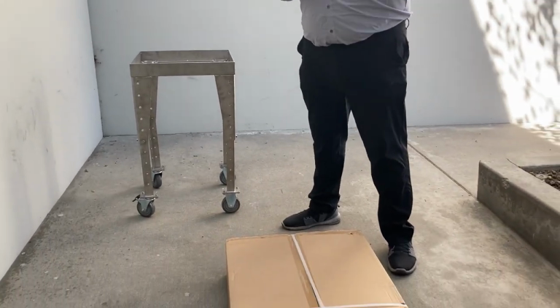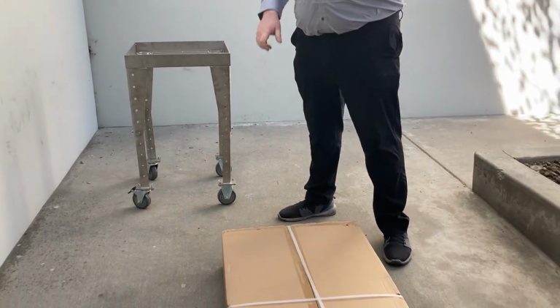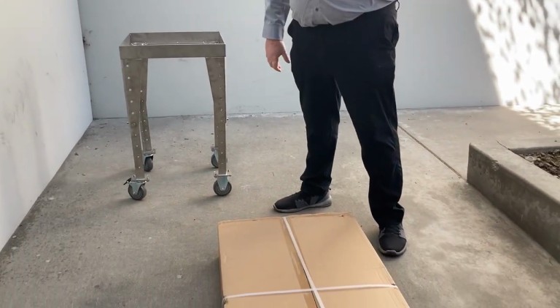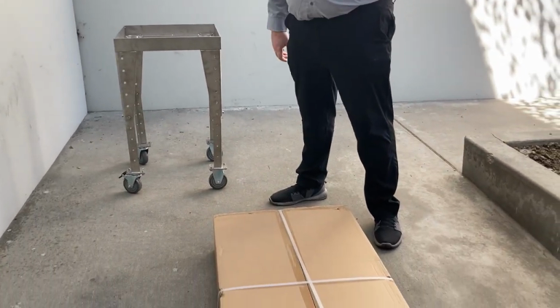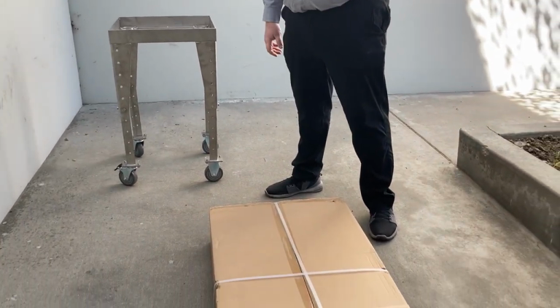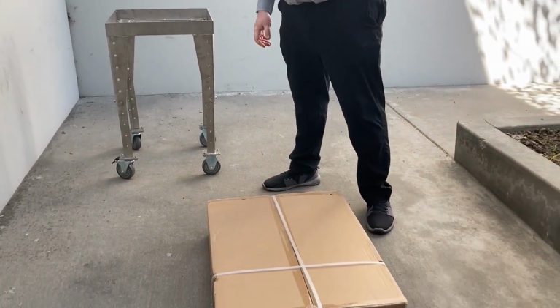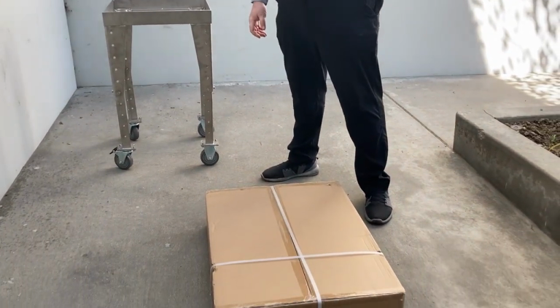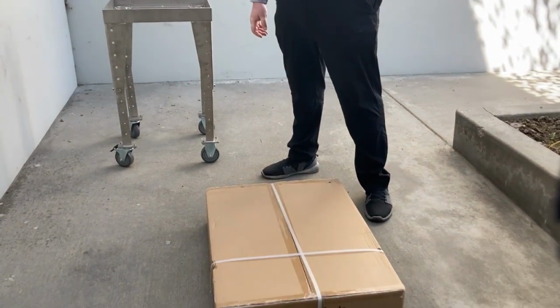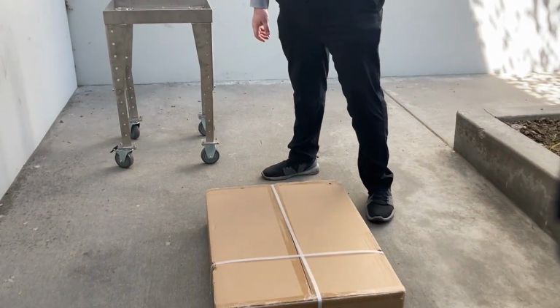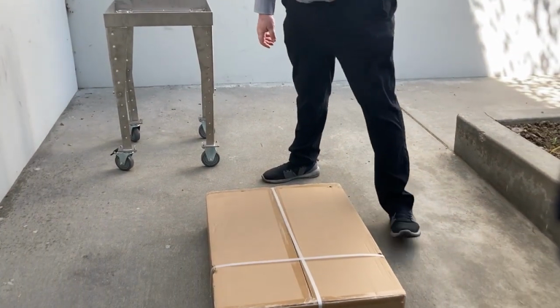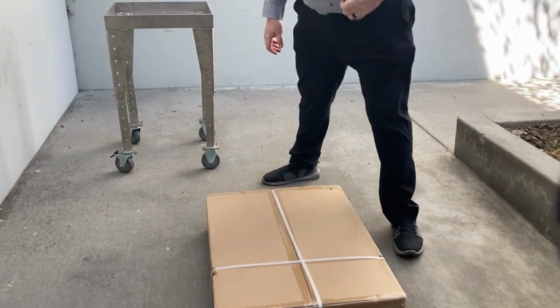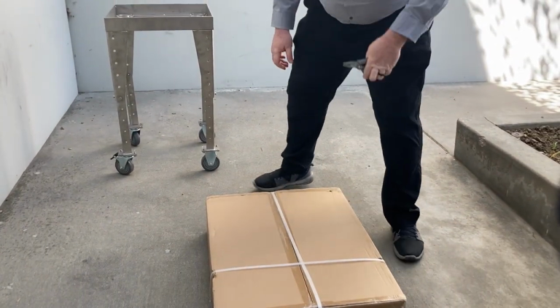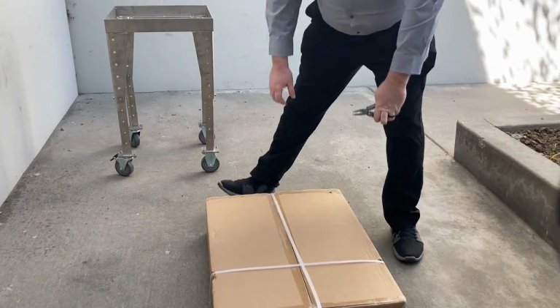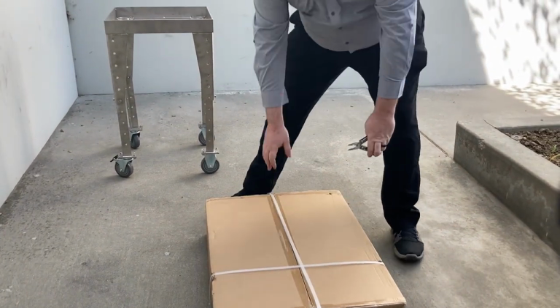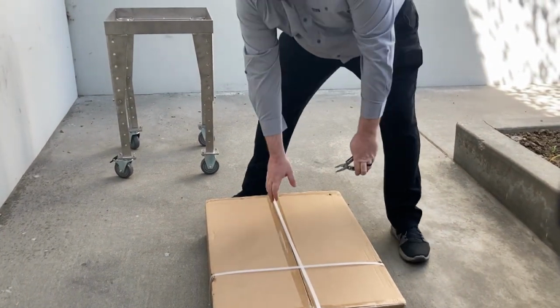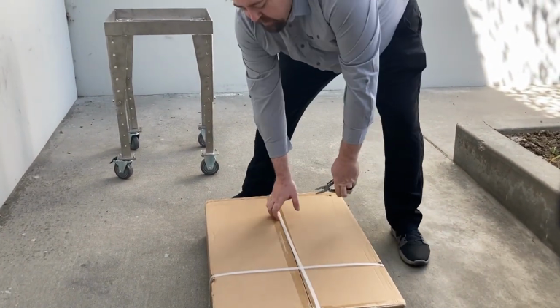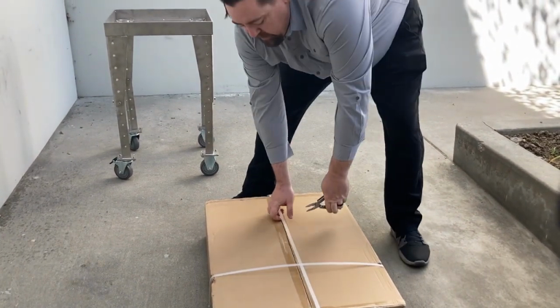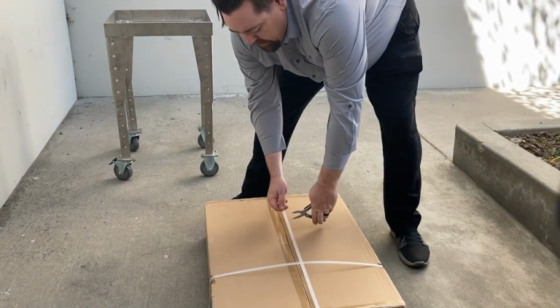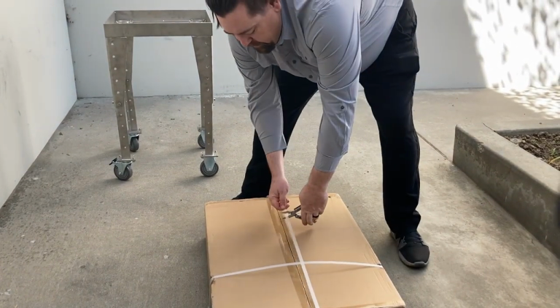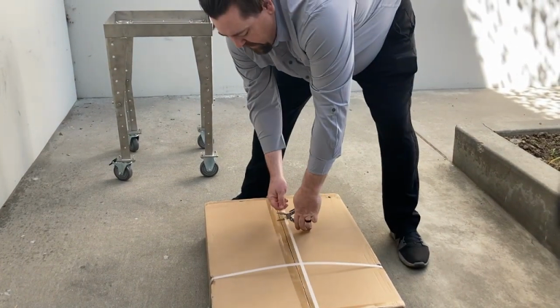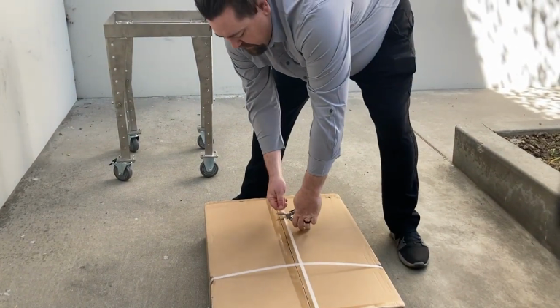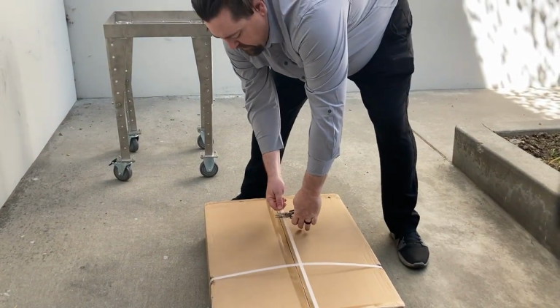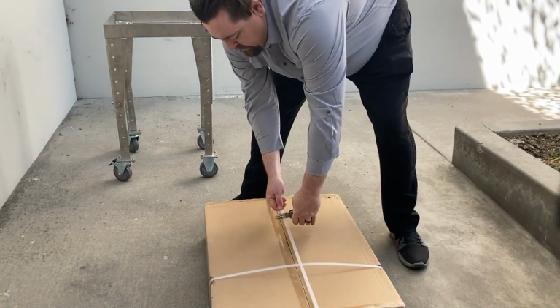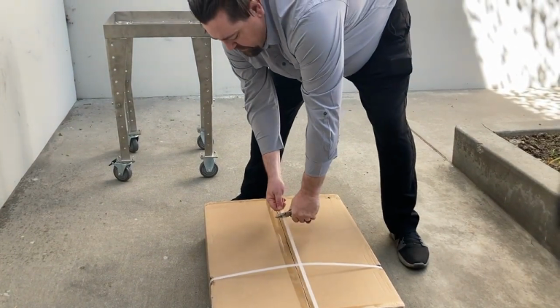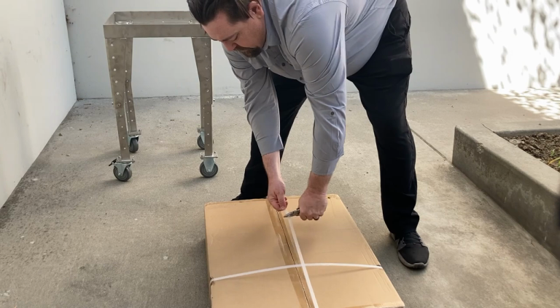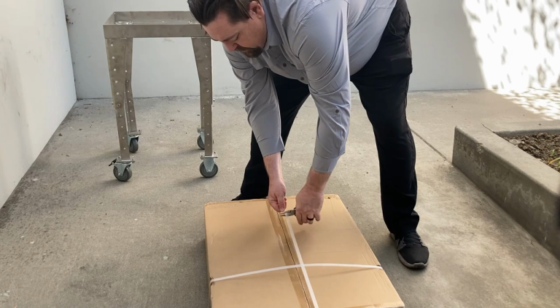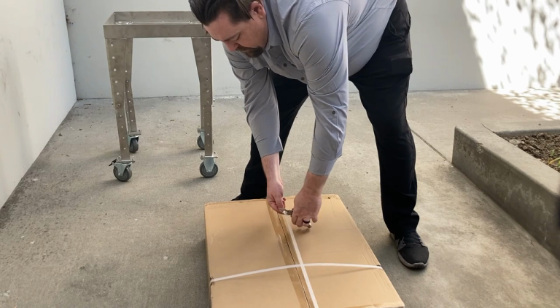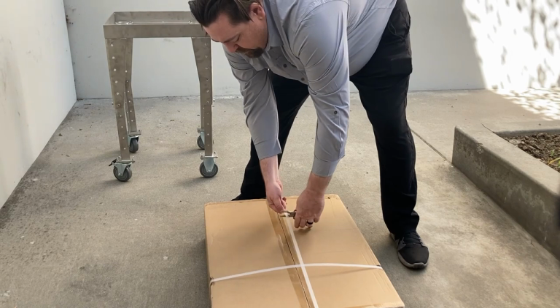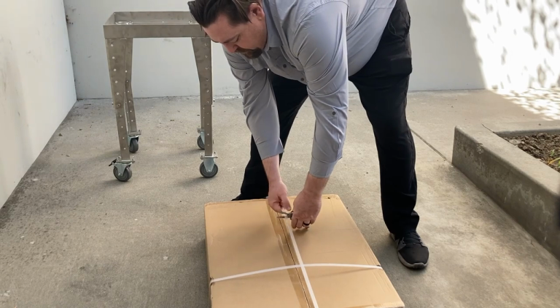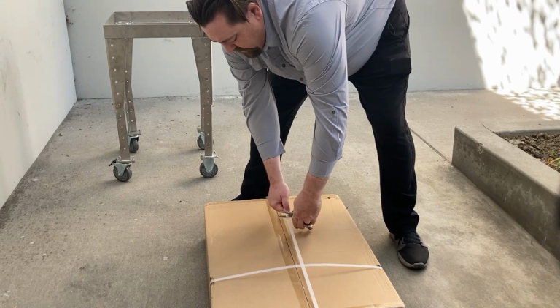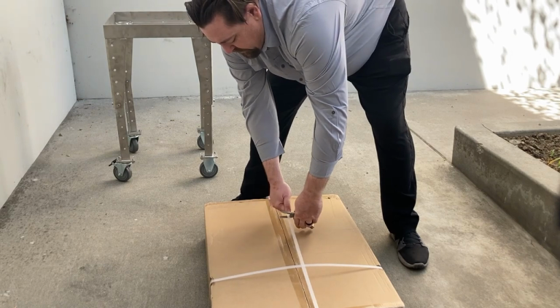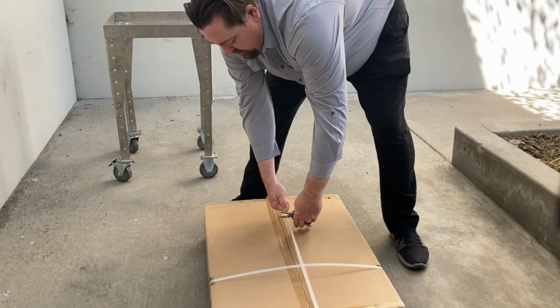With a pair of cutters or a knife, cut the bands that hold your scale together.